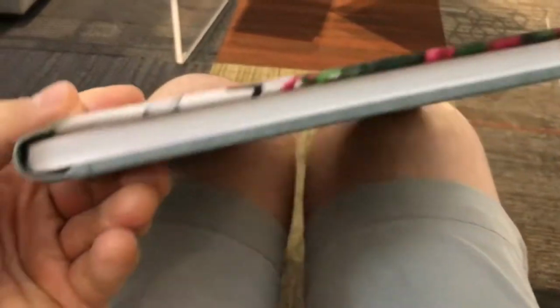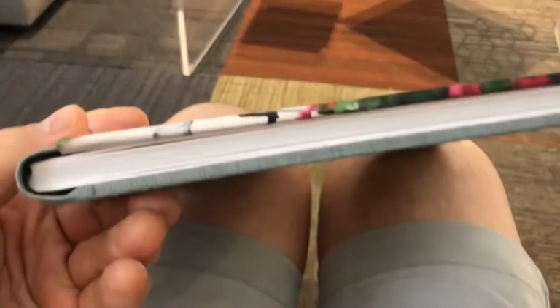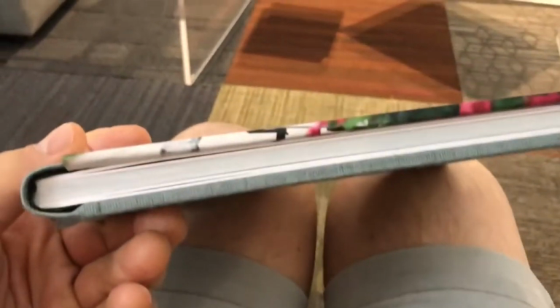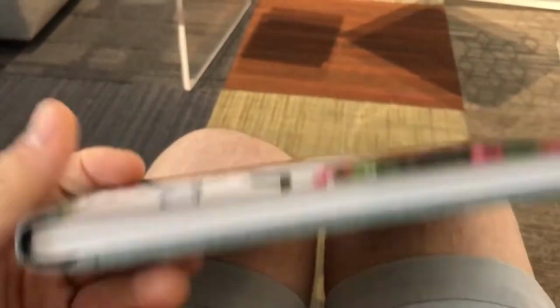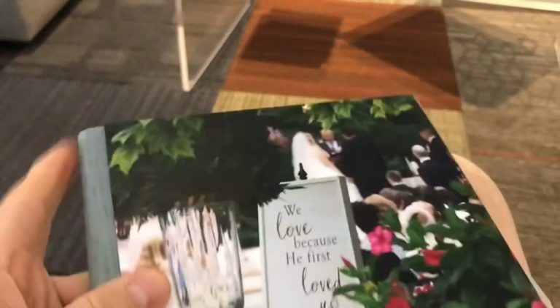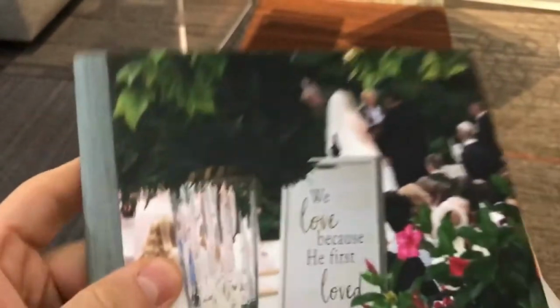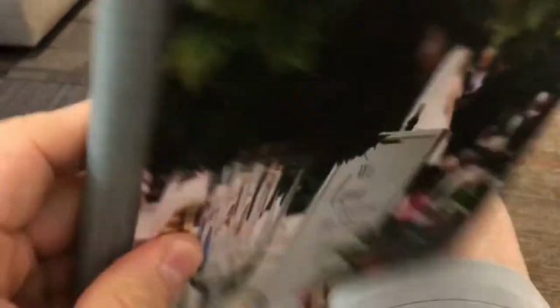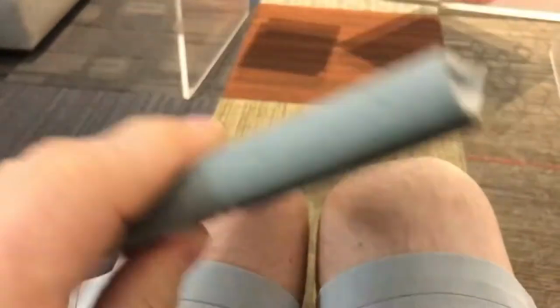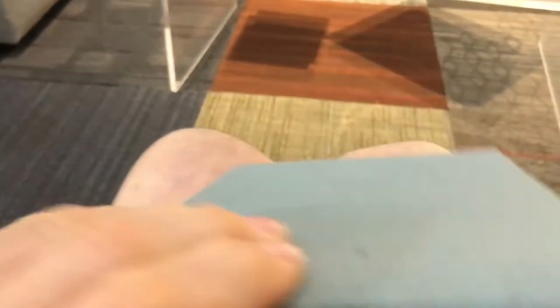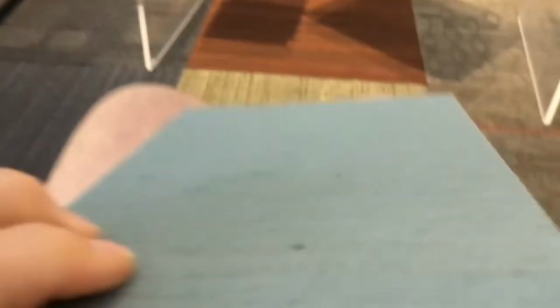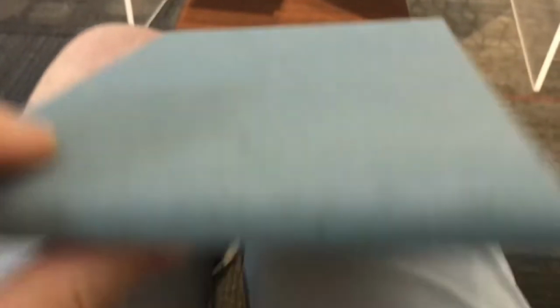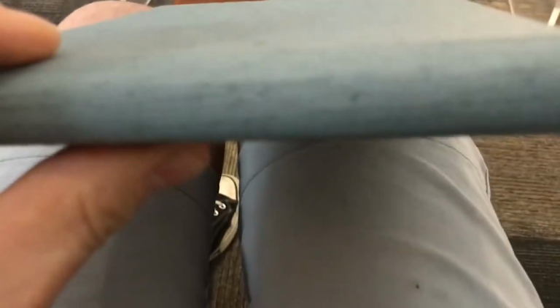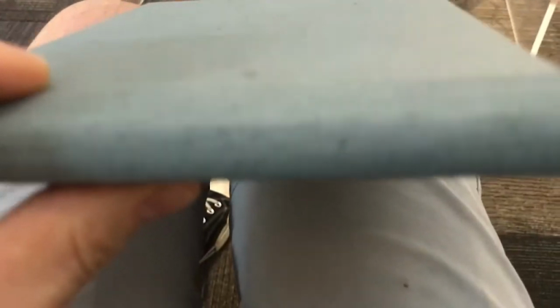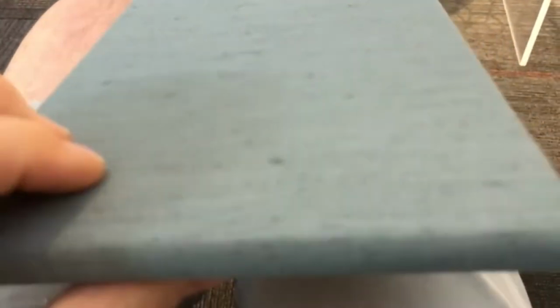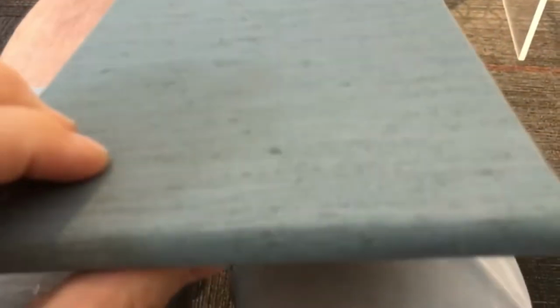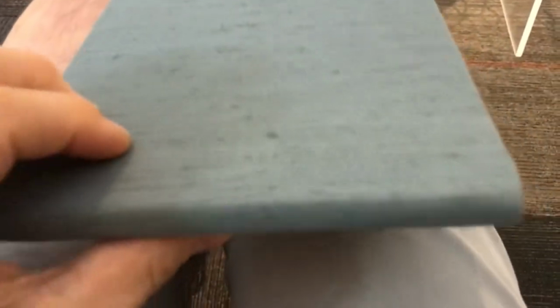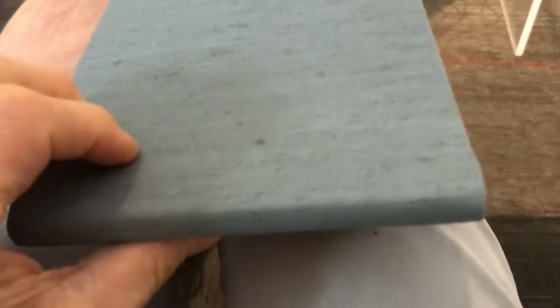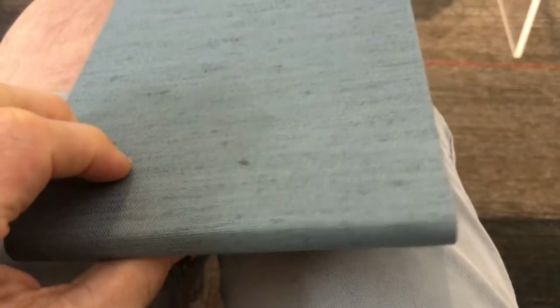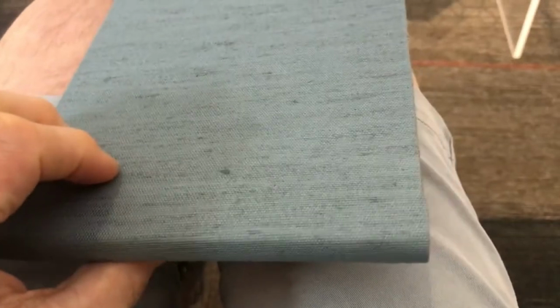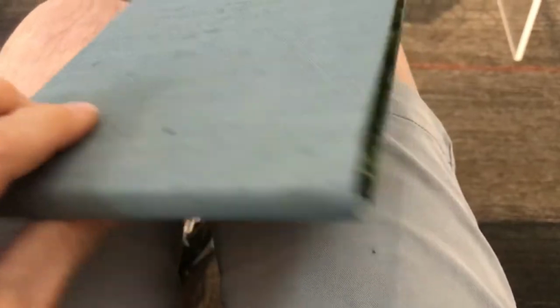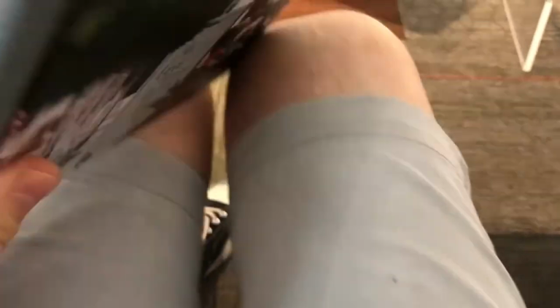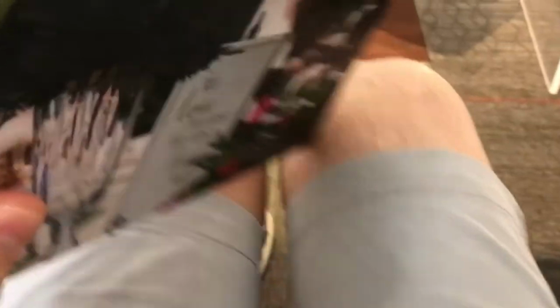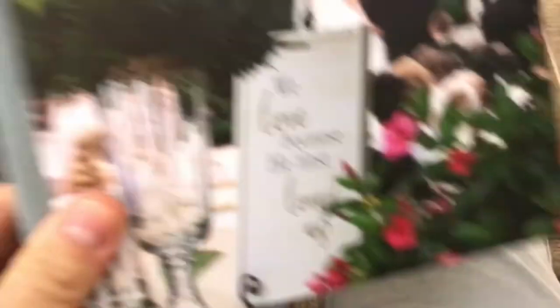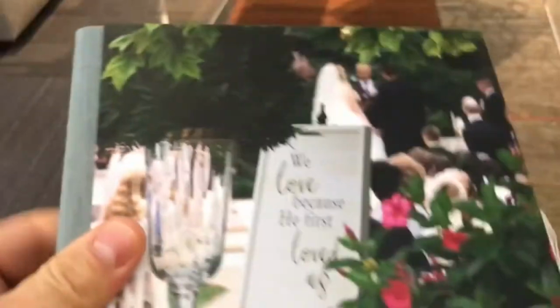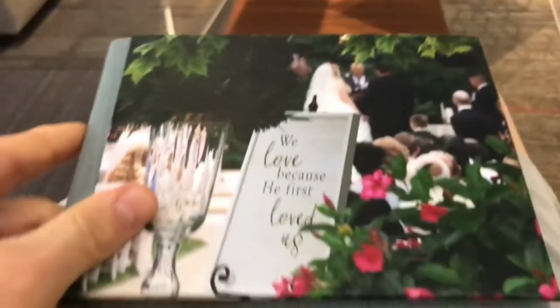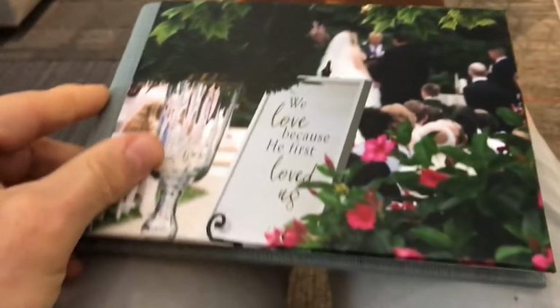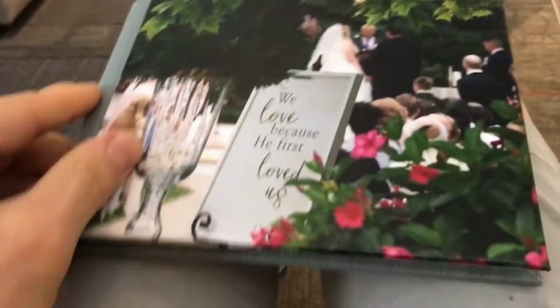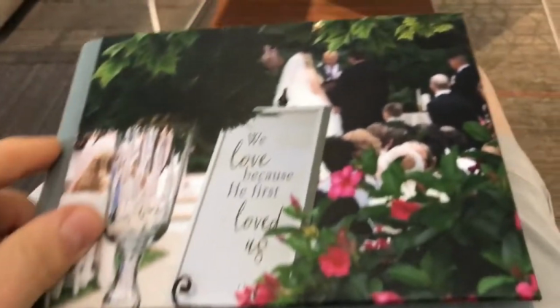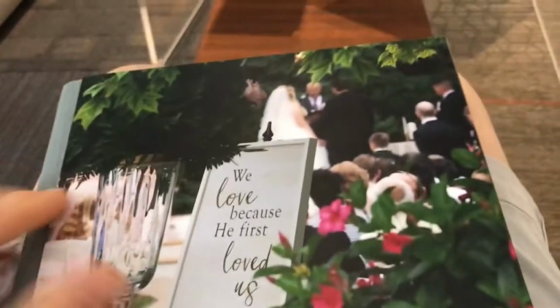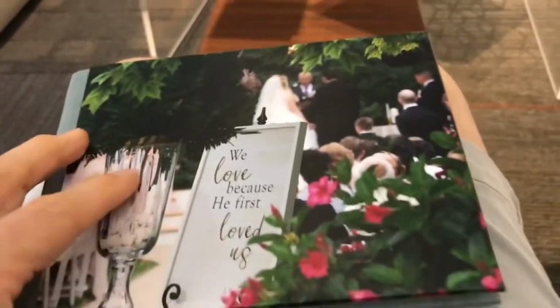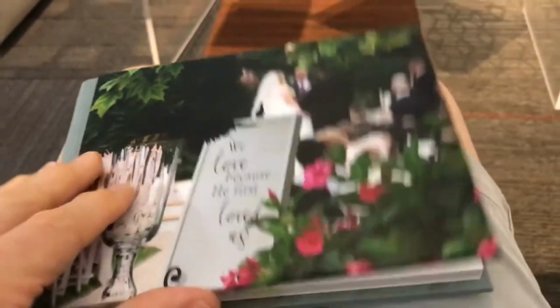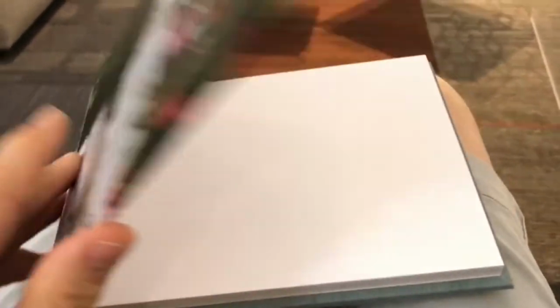Hey guys, it's Jake. I just wanted to show you what a small wedding album could look like and how beautiful it can be.